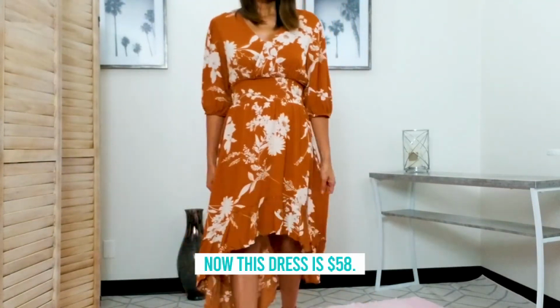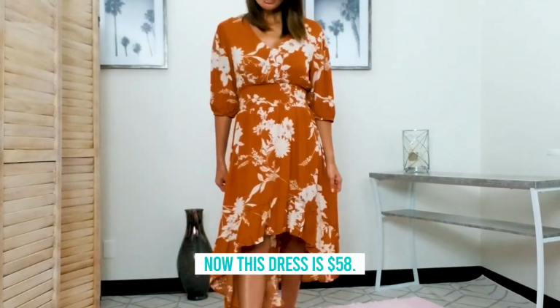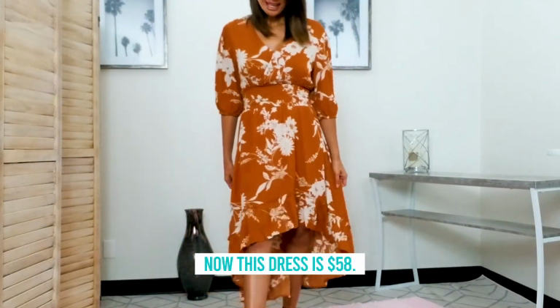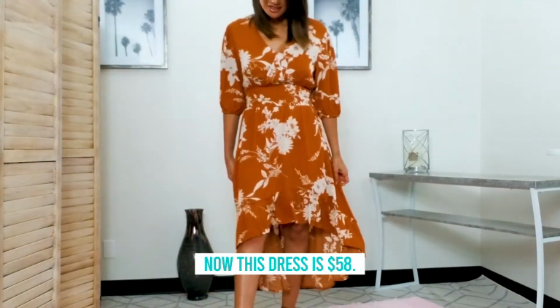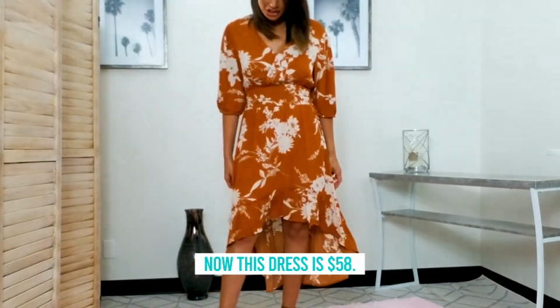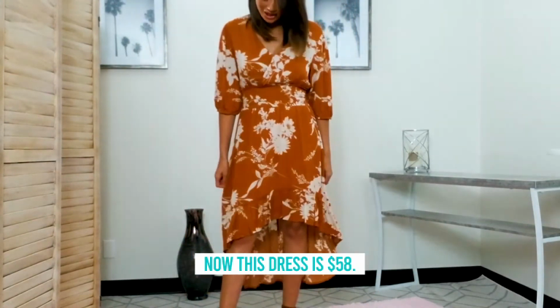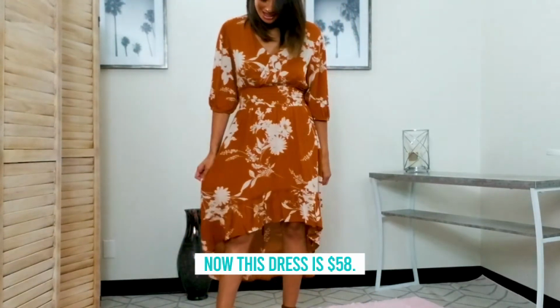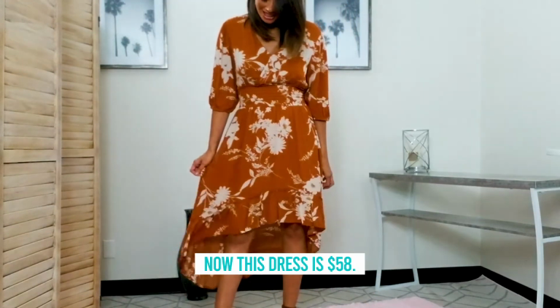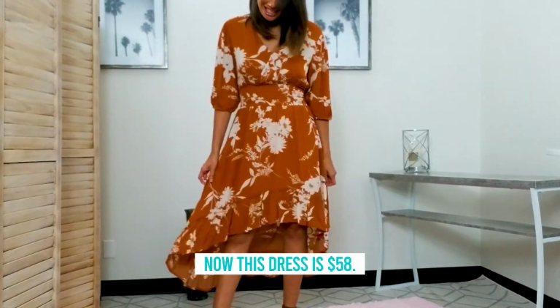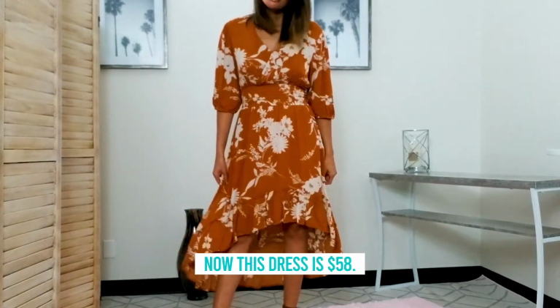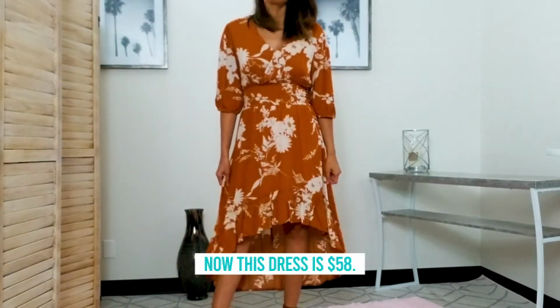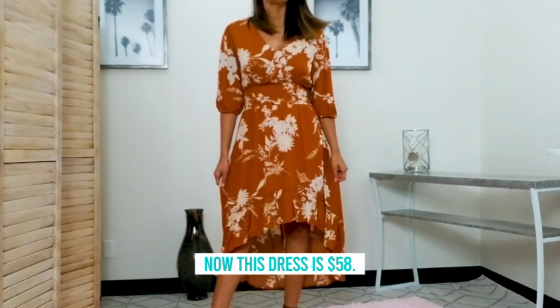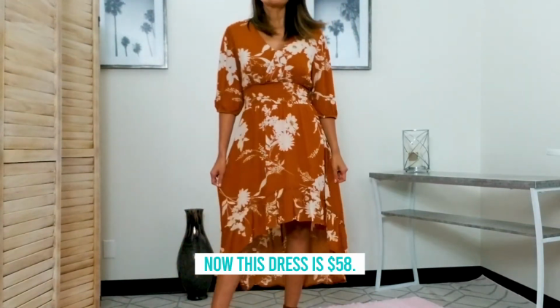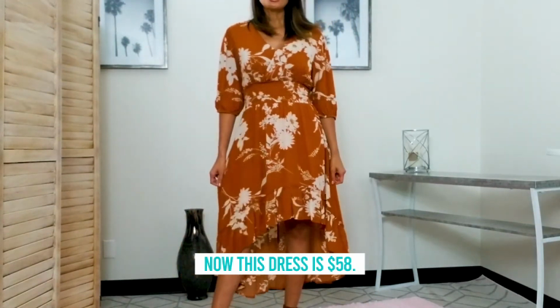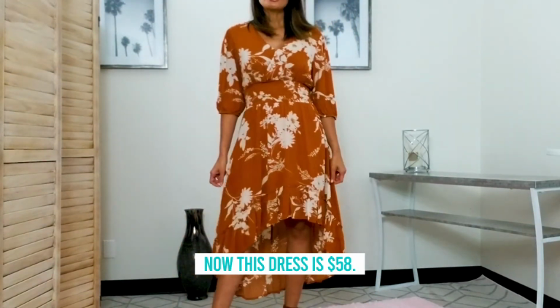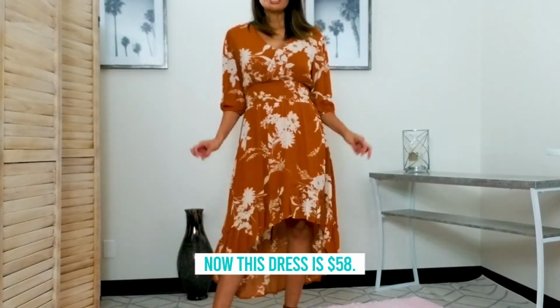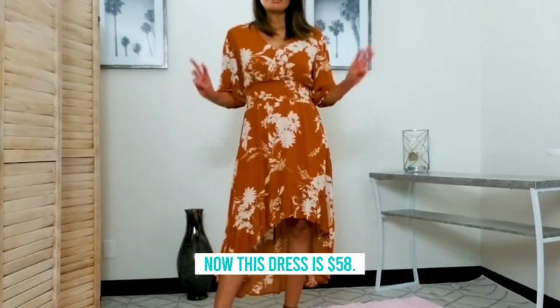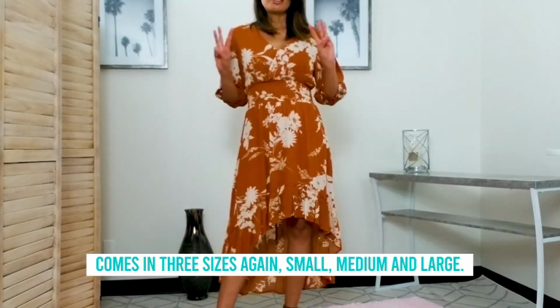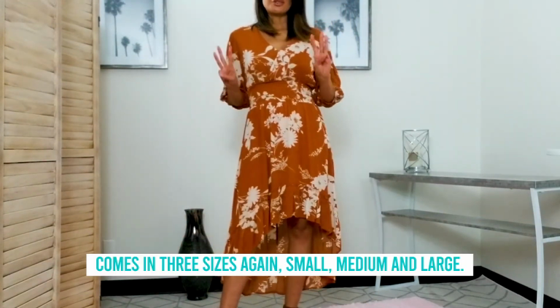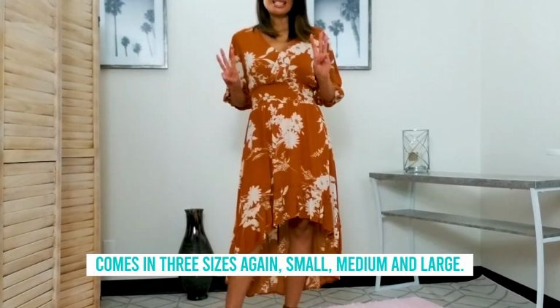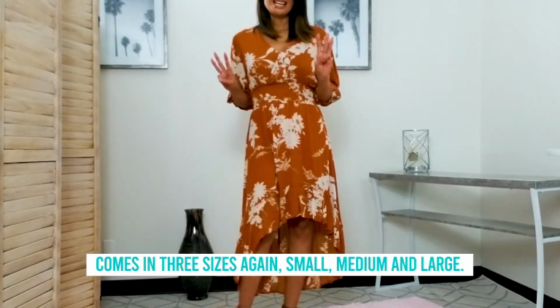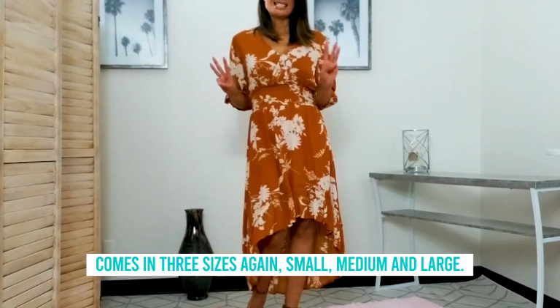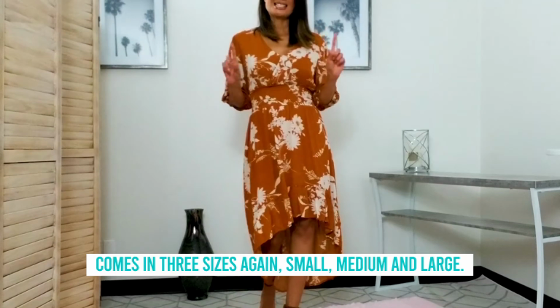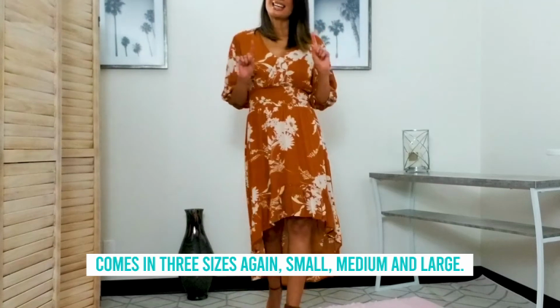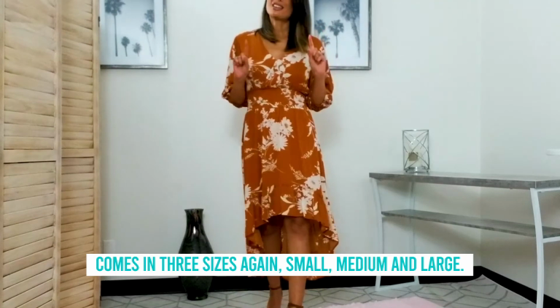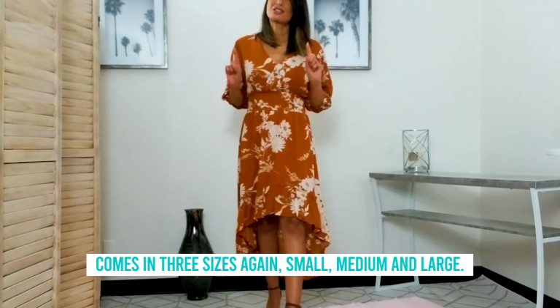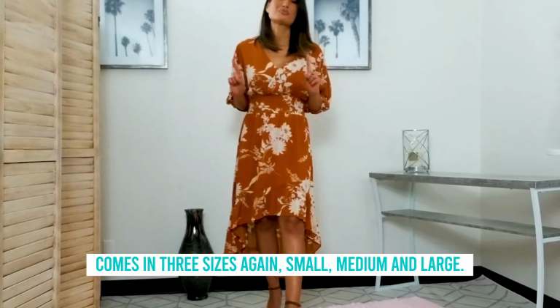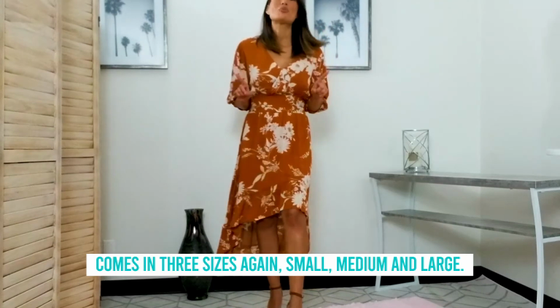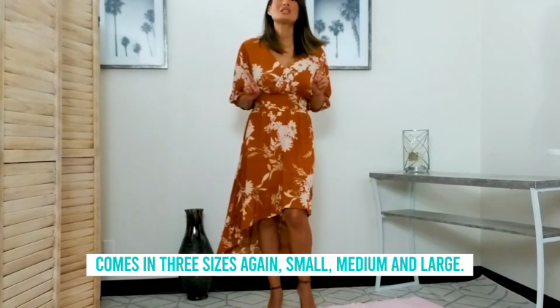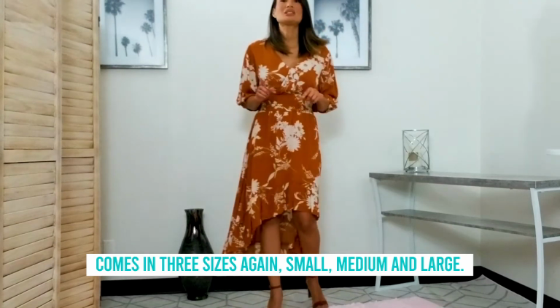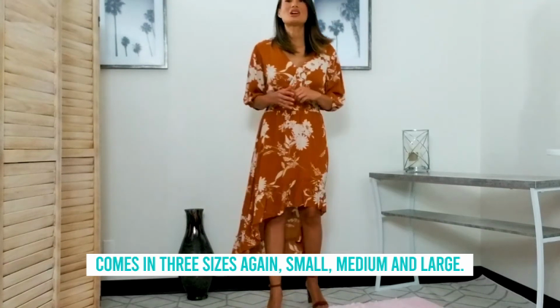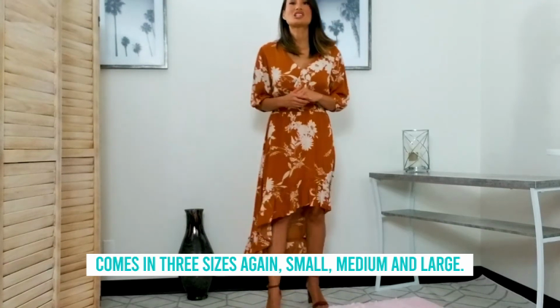Now this dress is $58 and comes in three sizes: small, medium, and large.